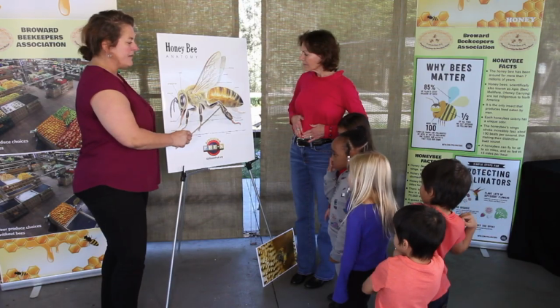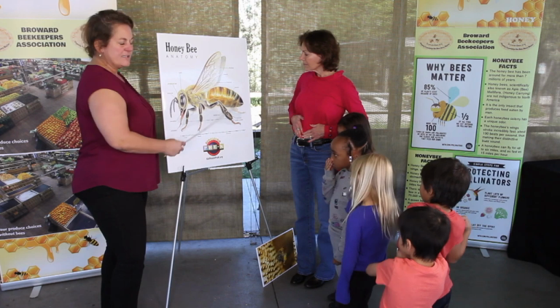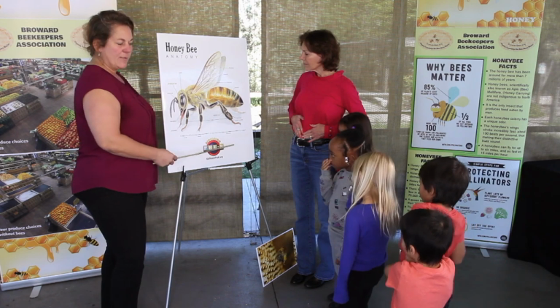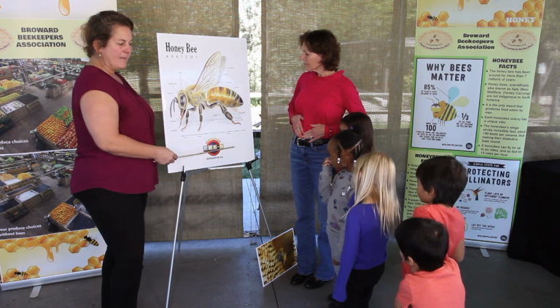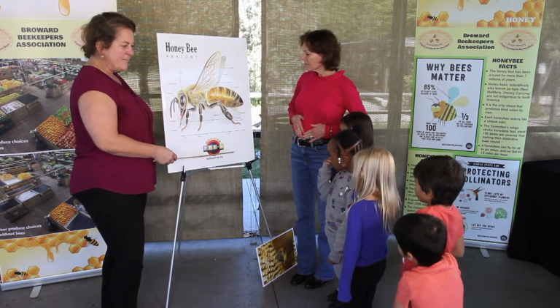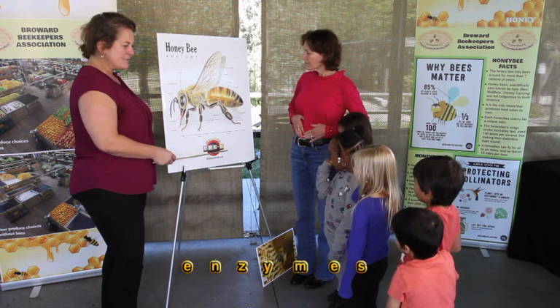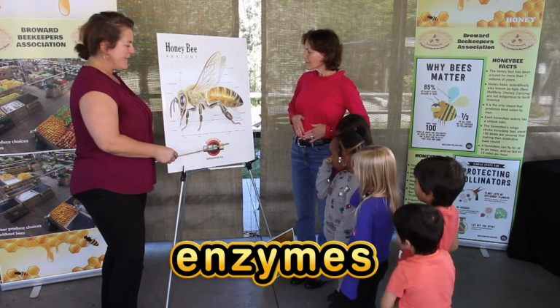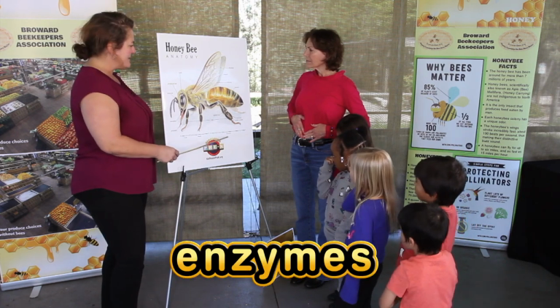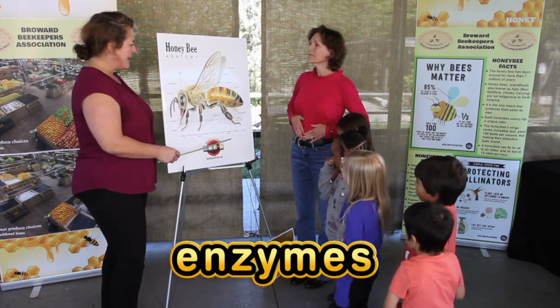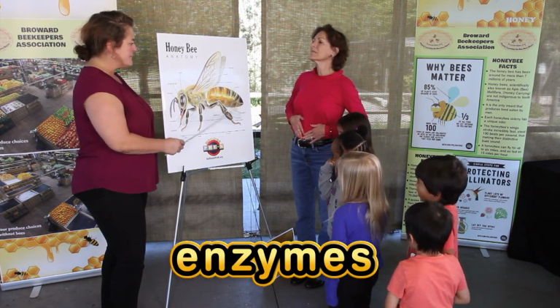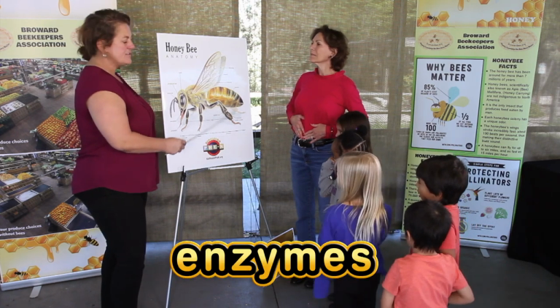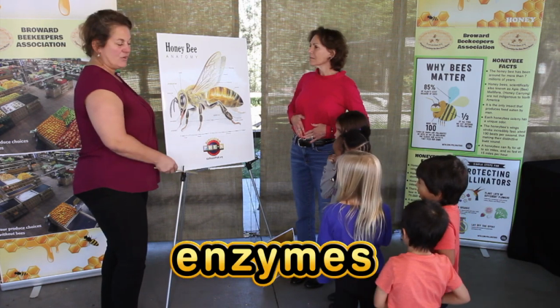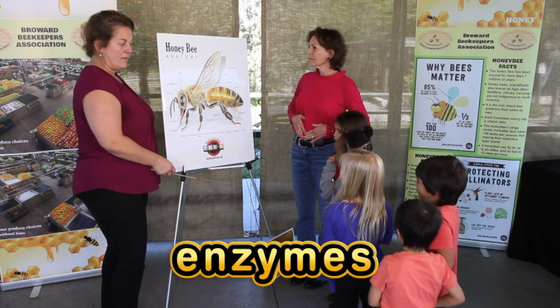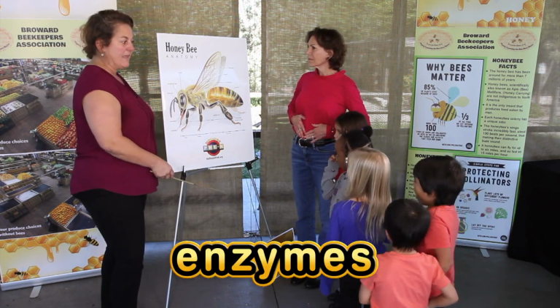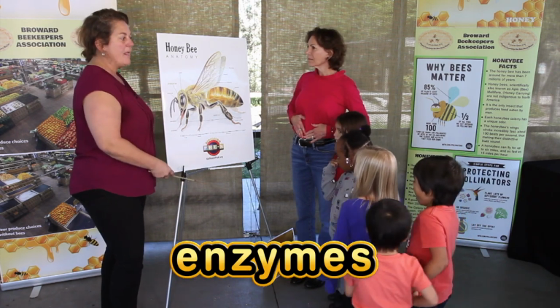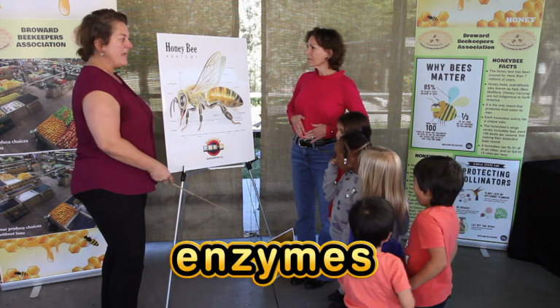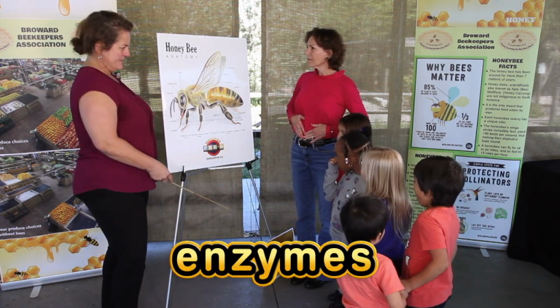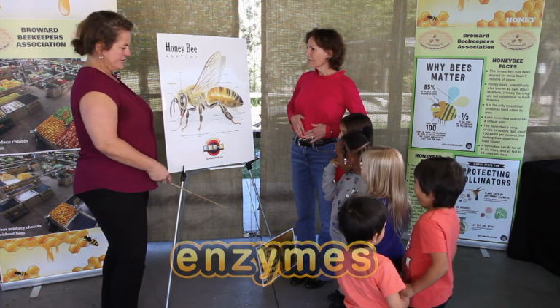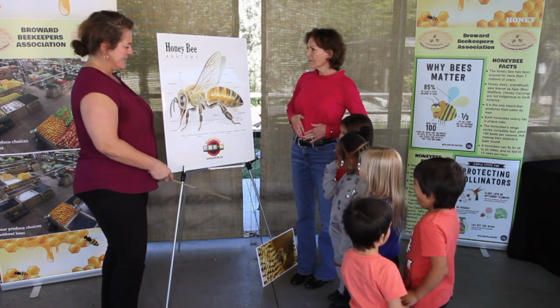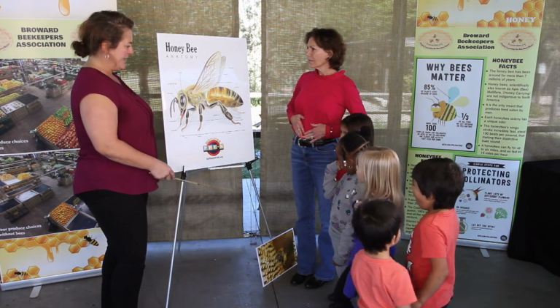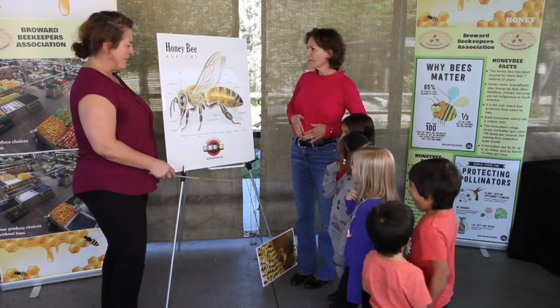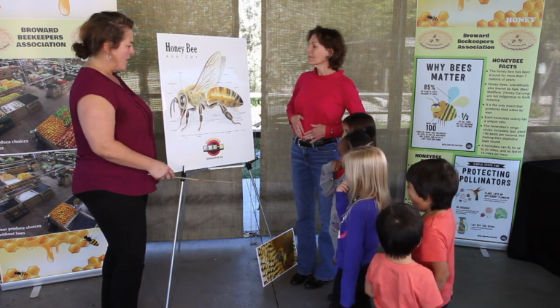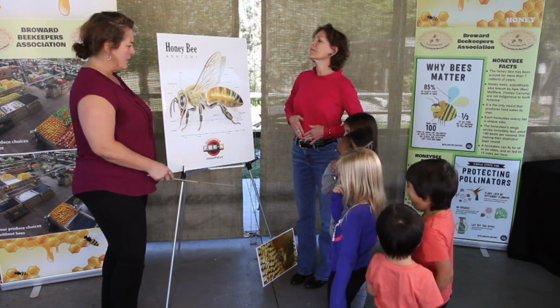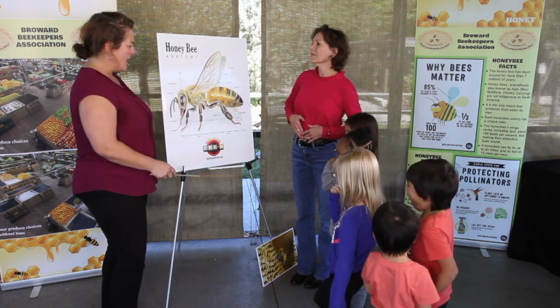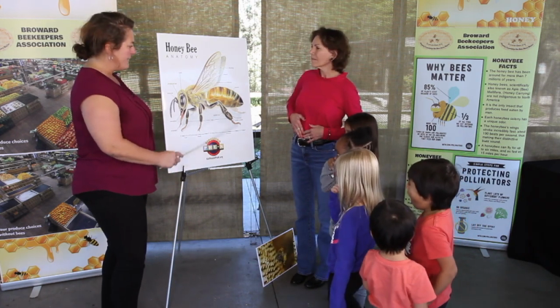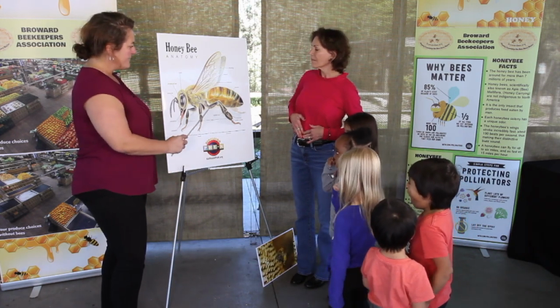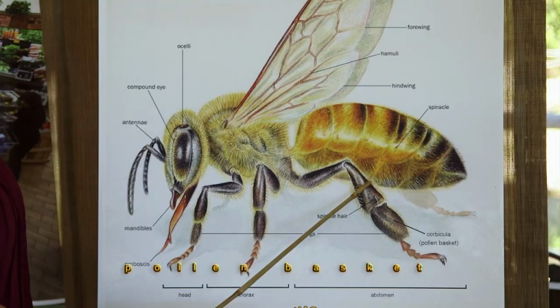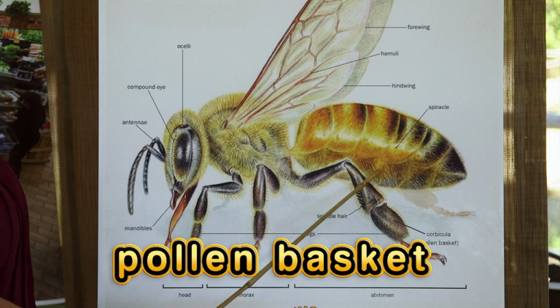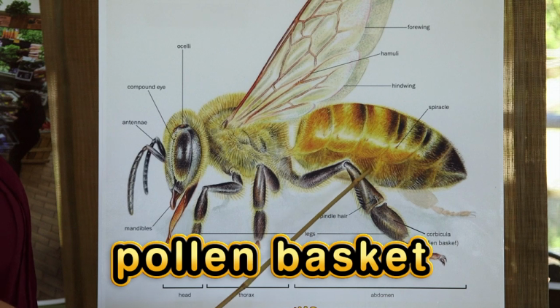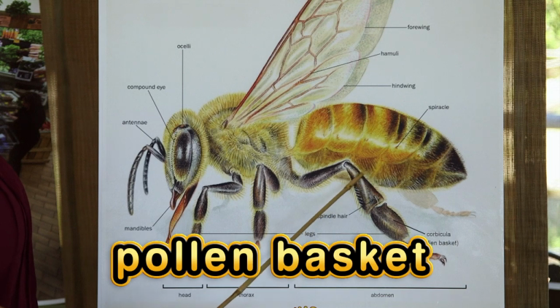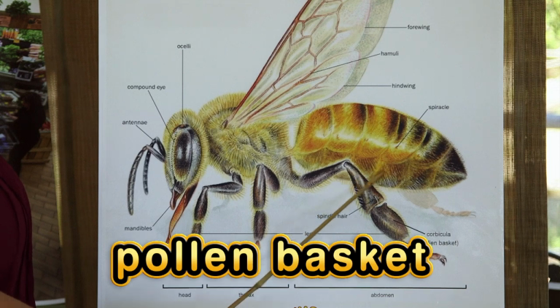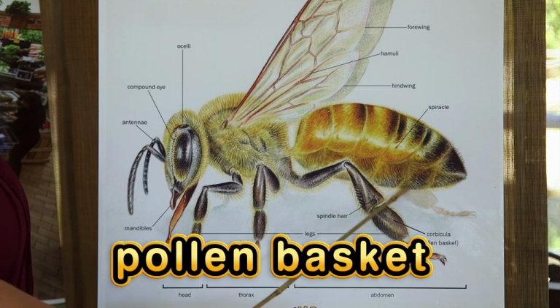The other one is a honey stomach and they only put the nectar that's collected into that honey stomach so it can be mixed with enzymes to create that delicious honey that we all love.